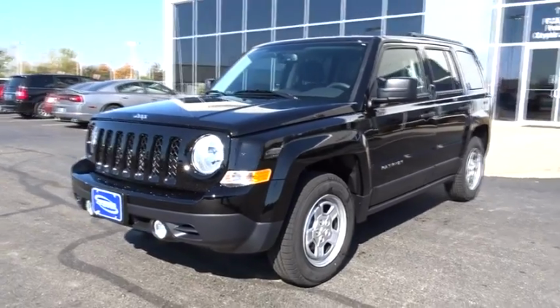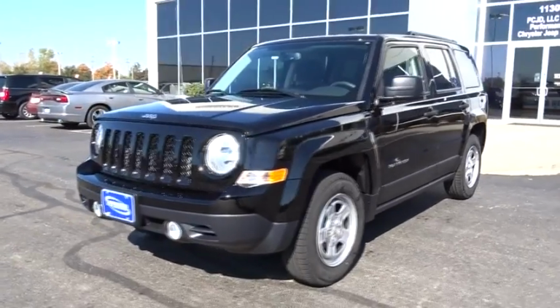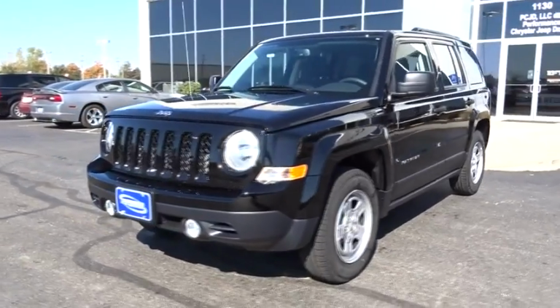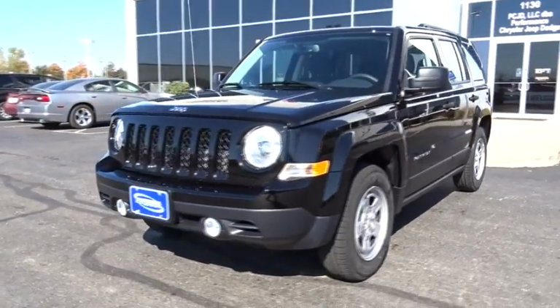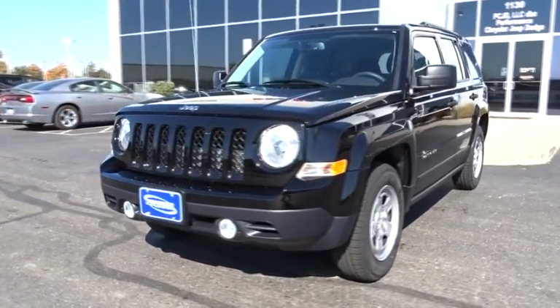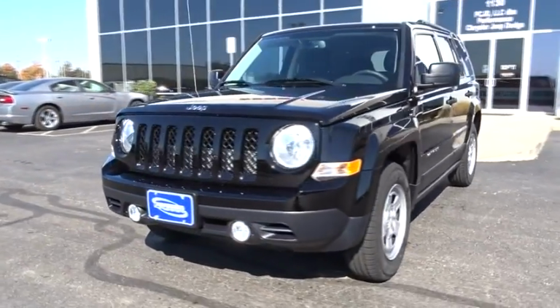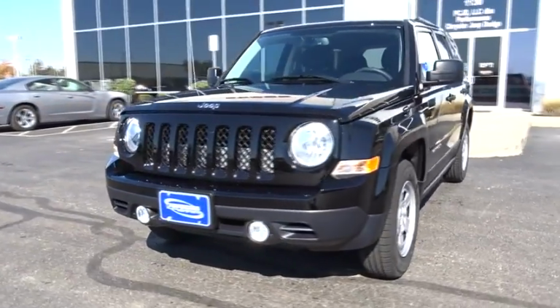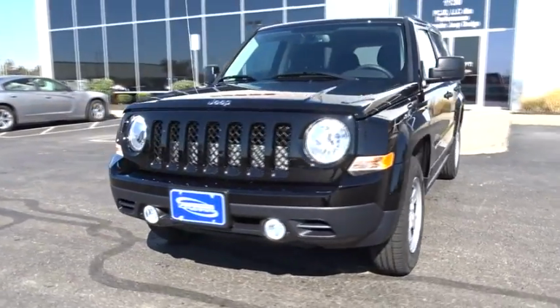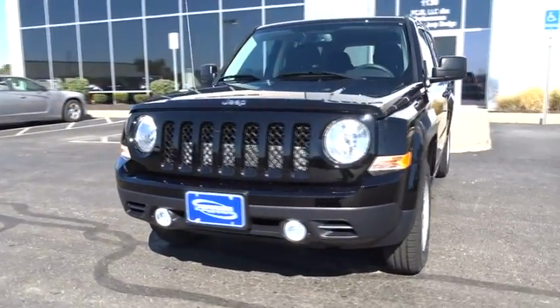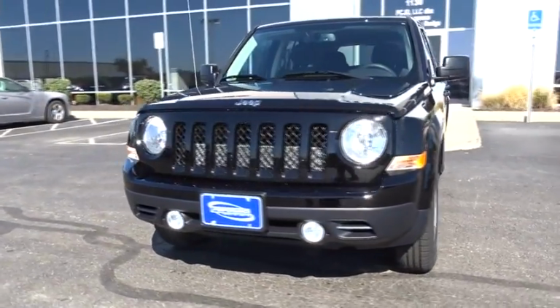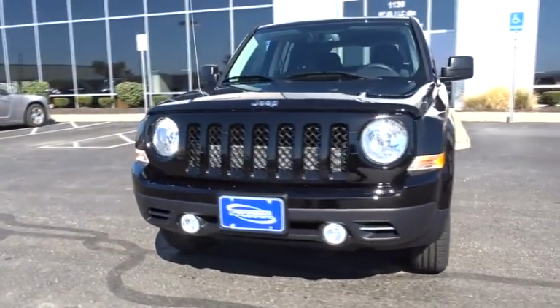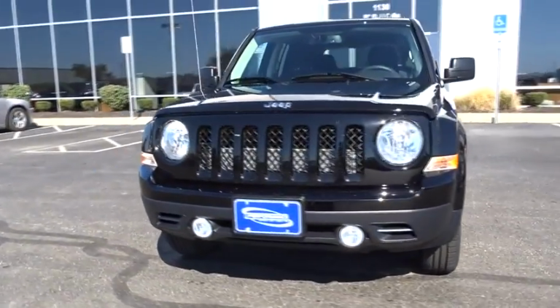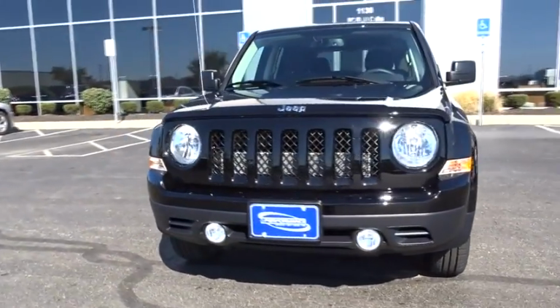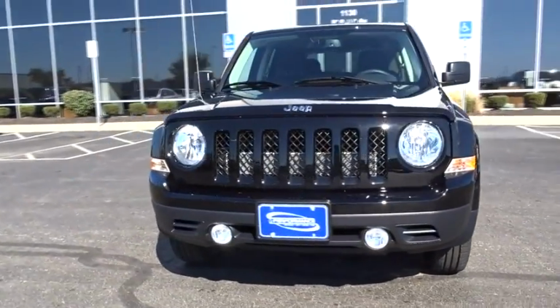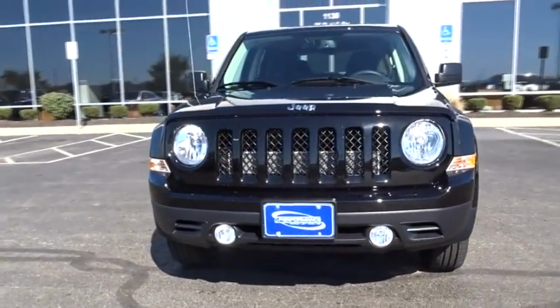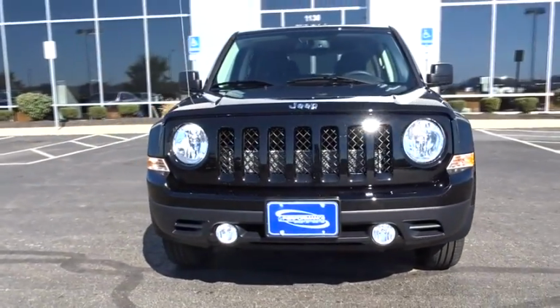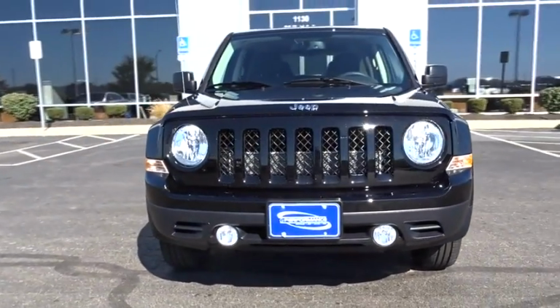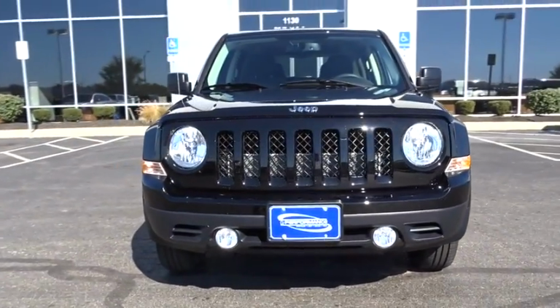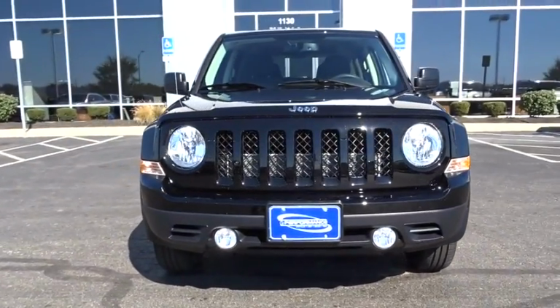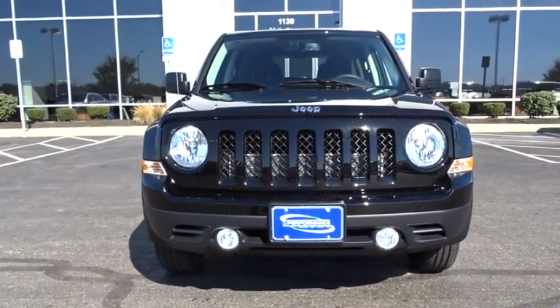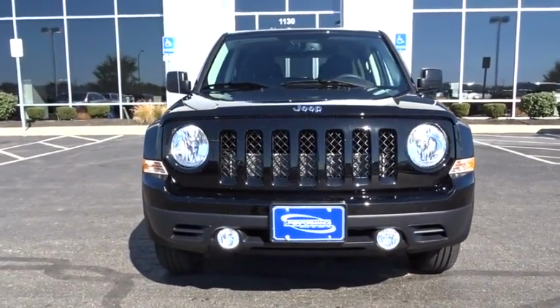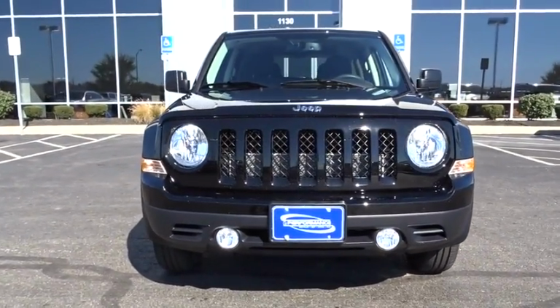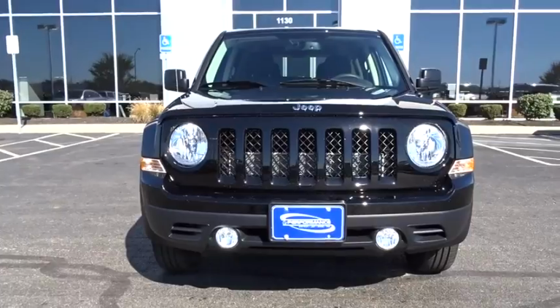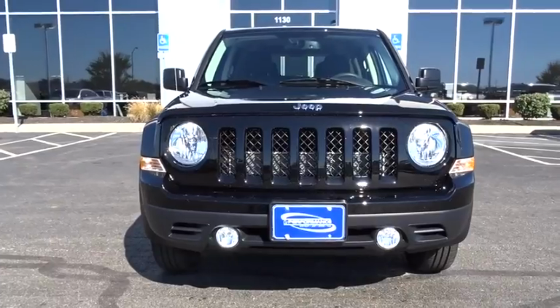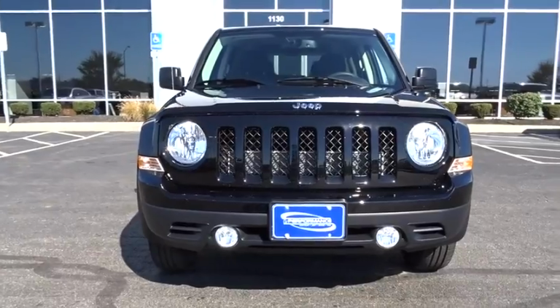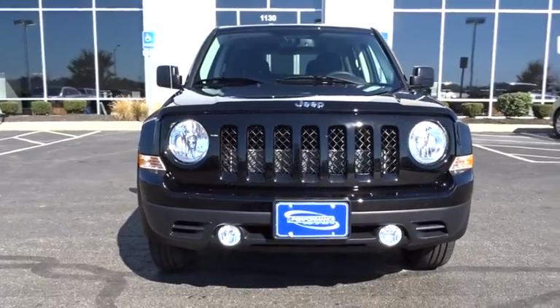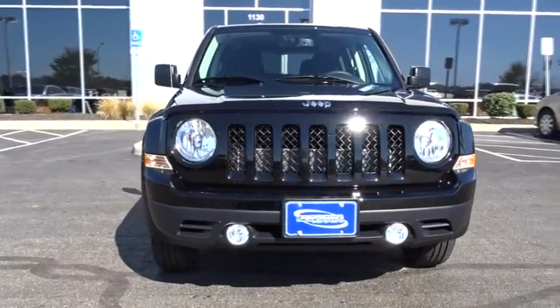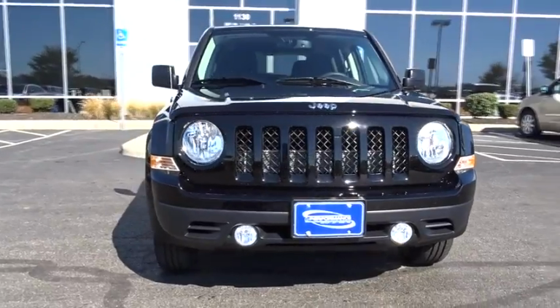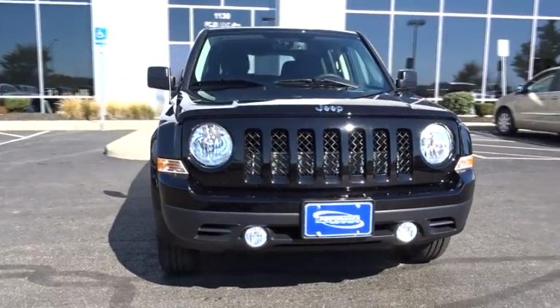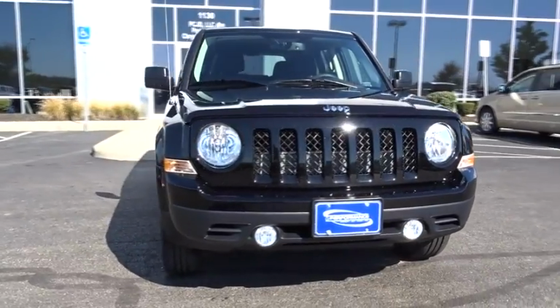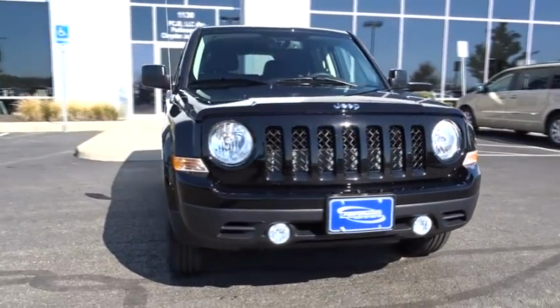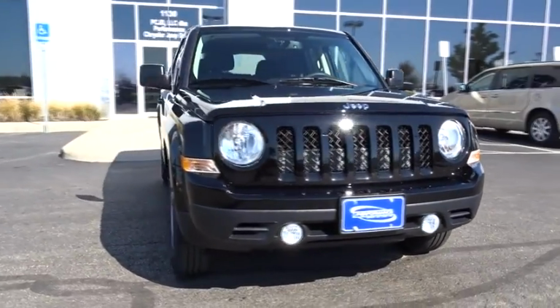The Patriot has plenty of room inside for any size family. This vehicle has less than 100 miles.